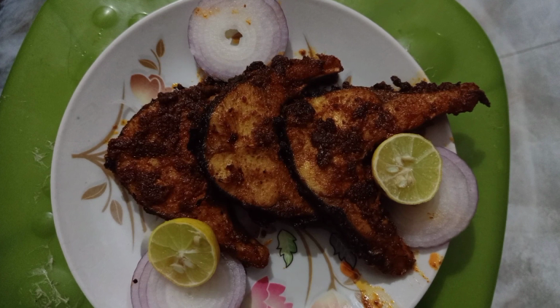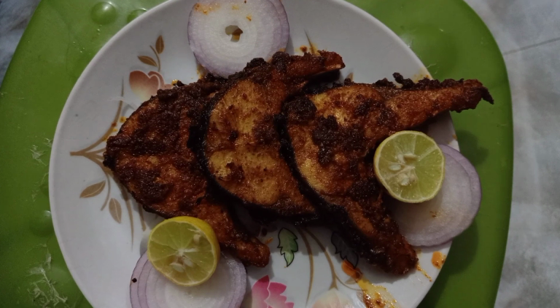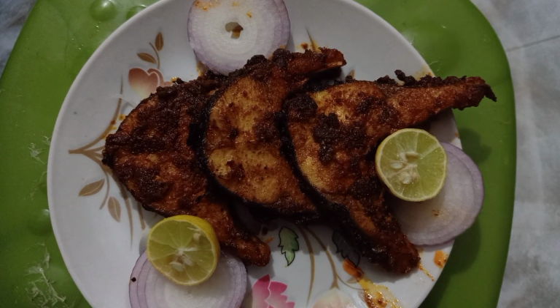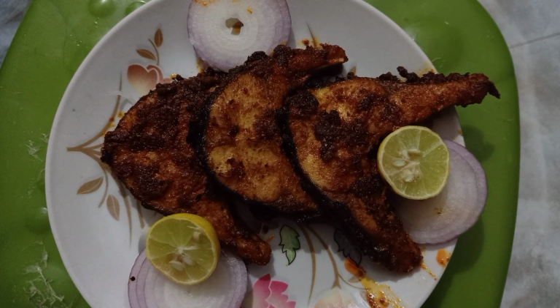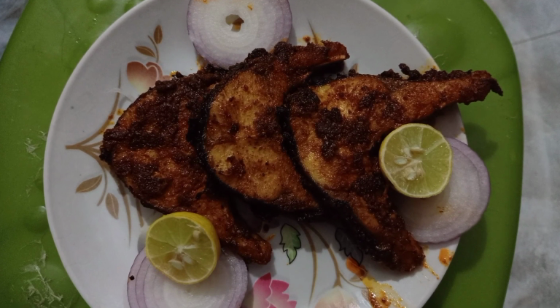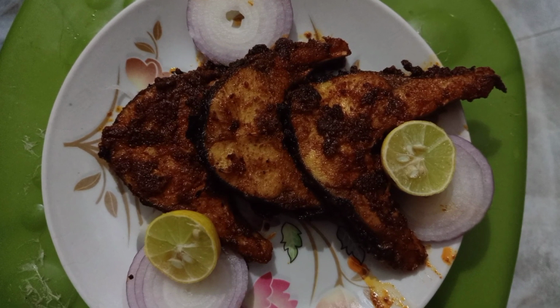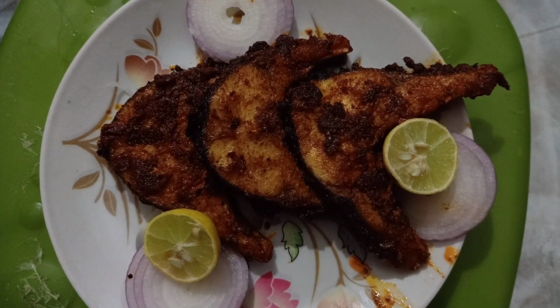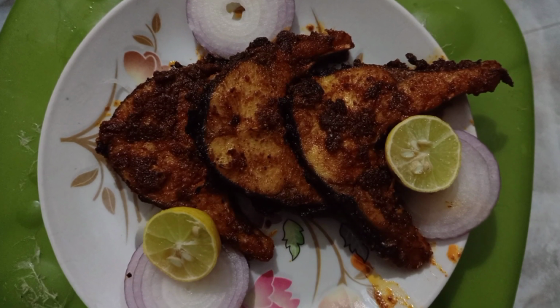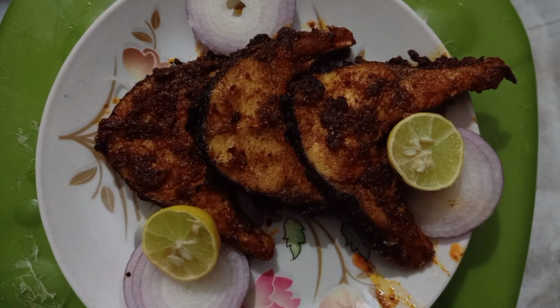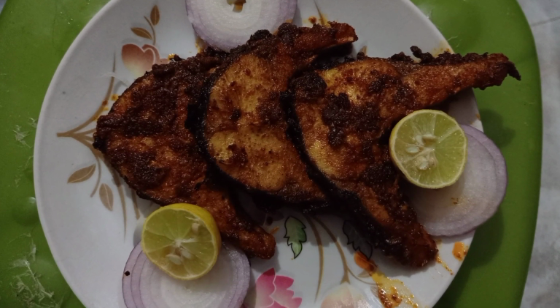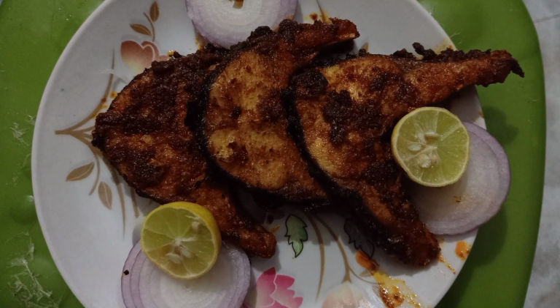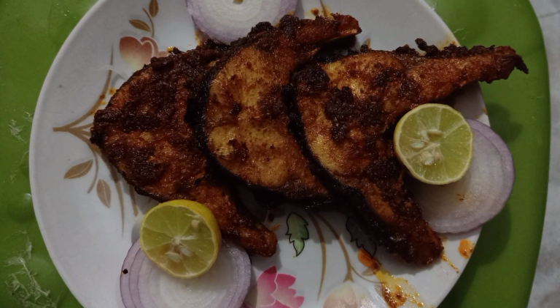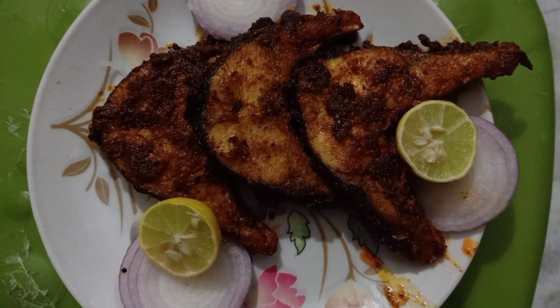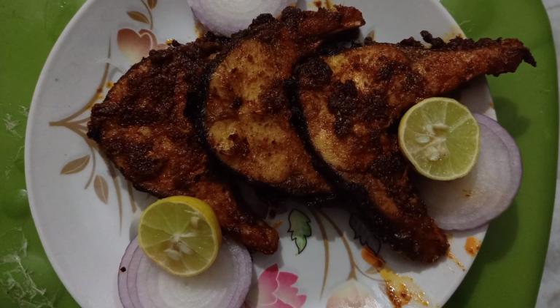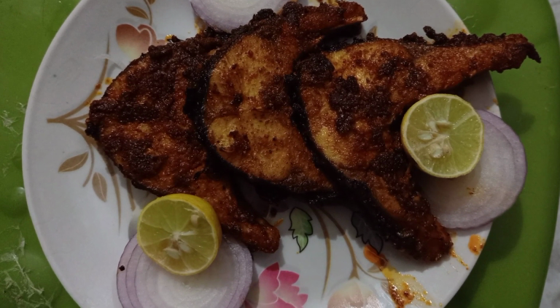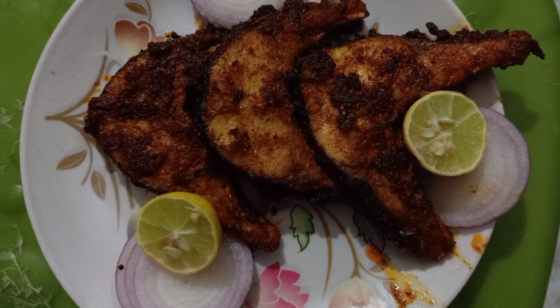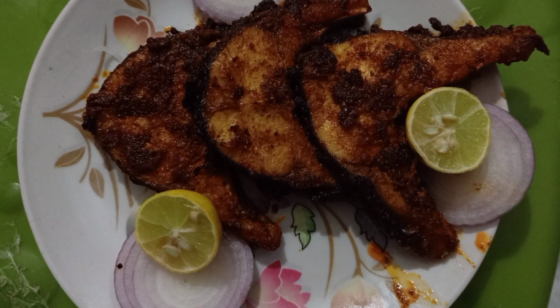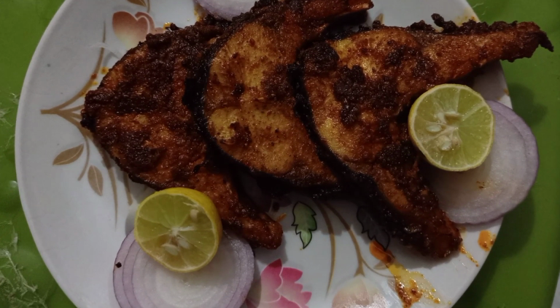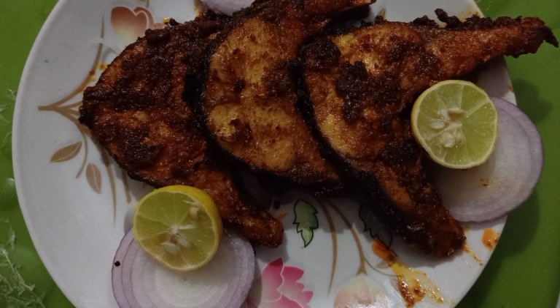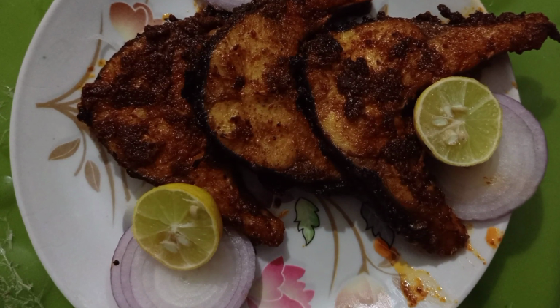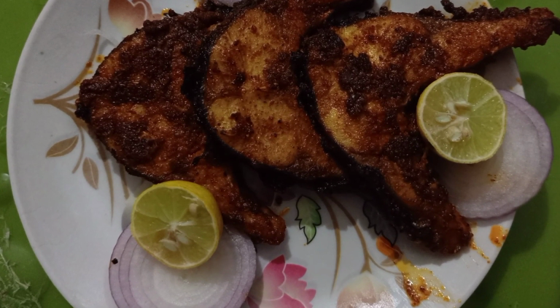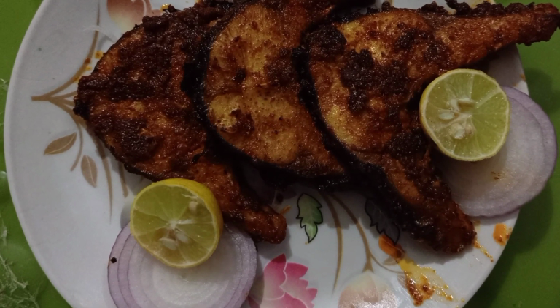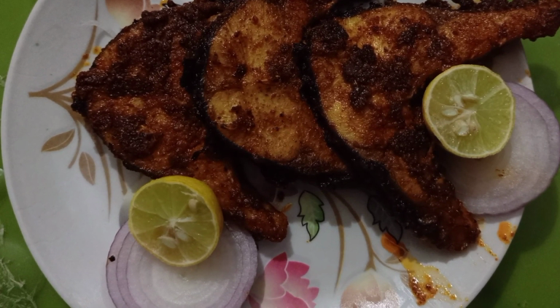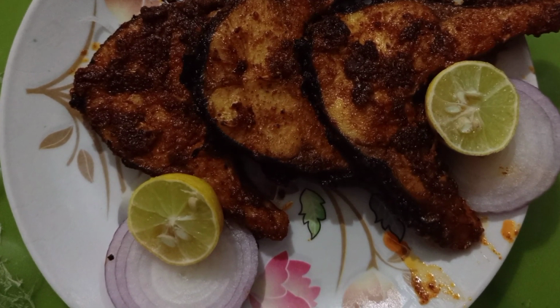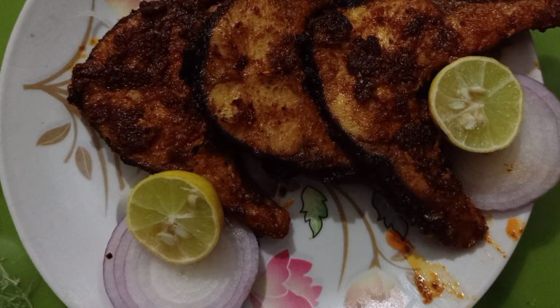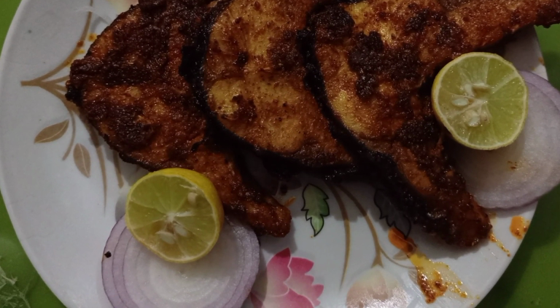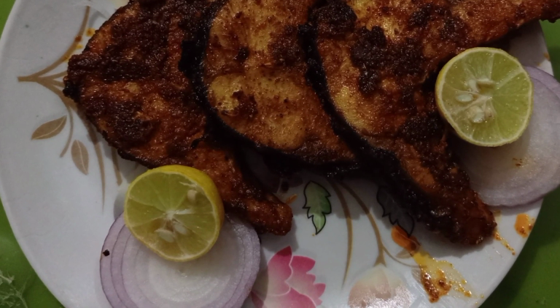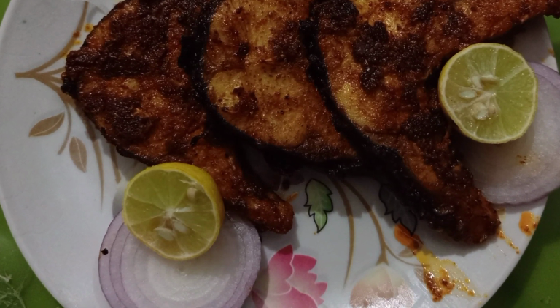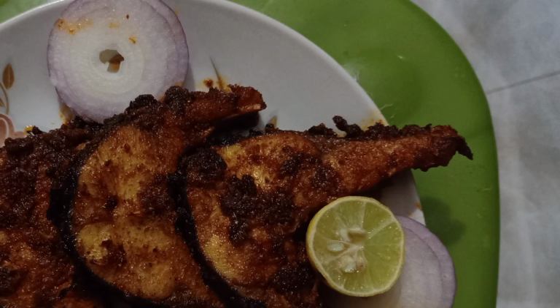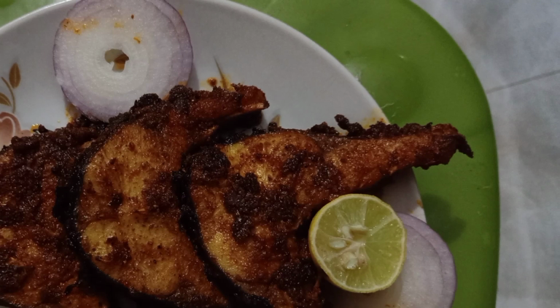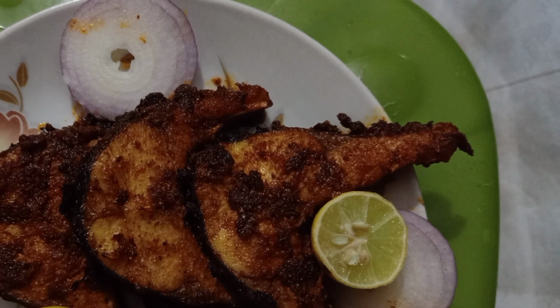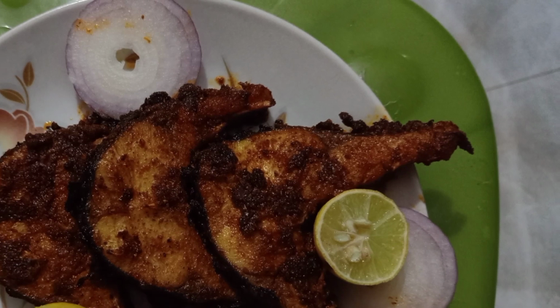Friends, I am going to experiment with fish fry.